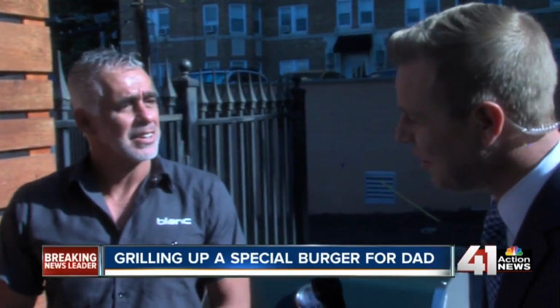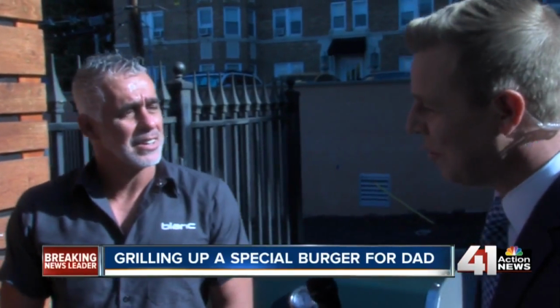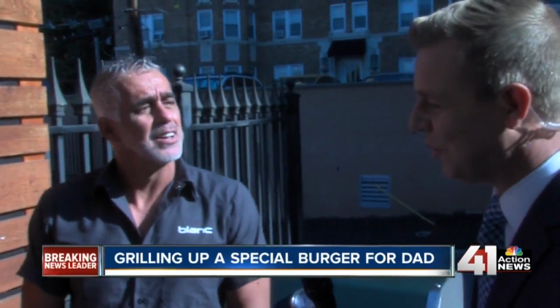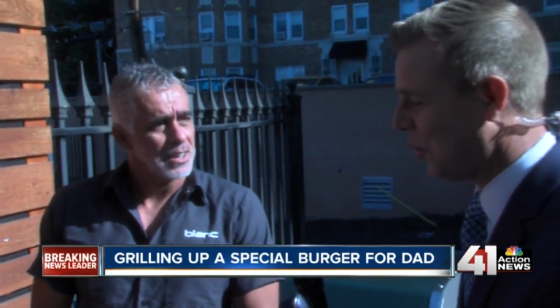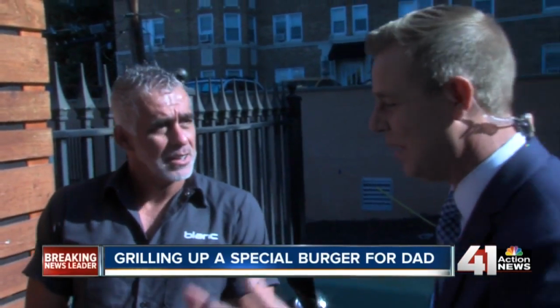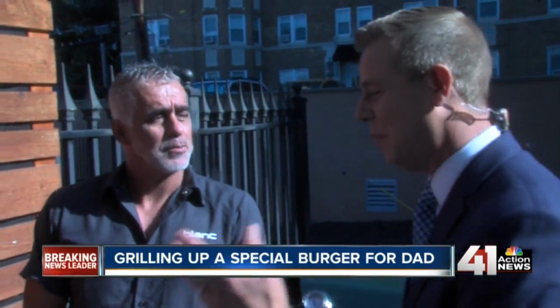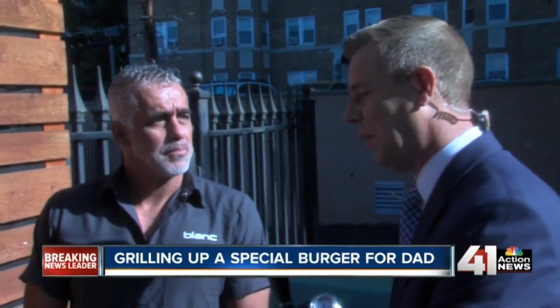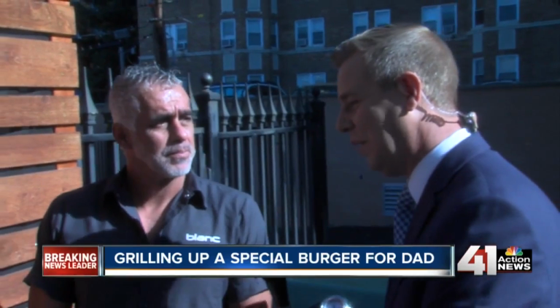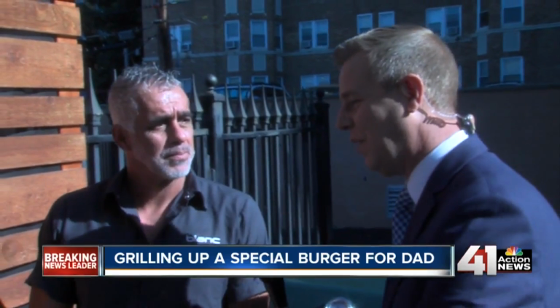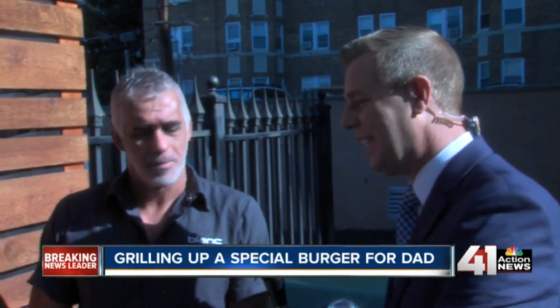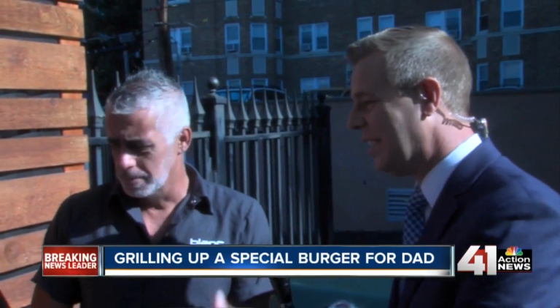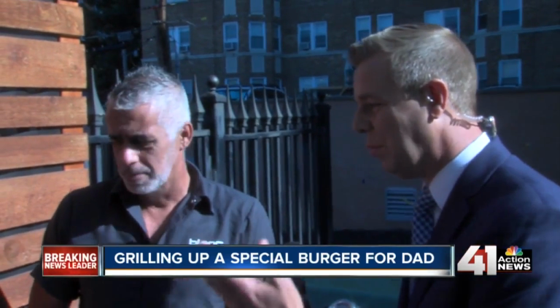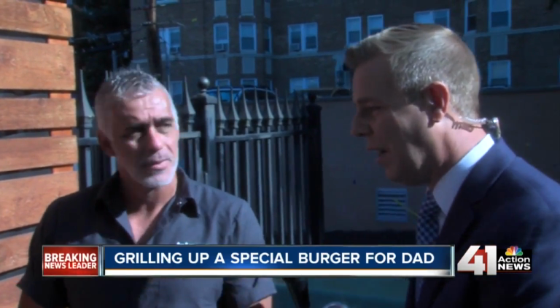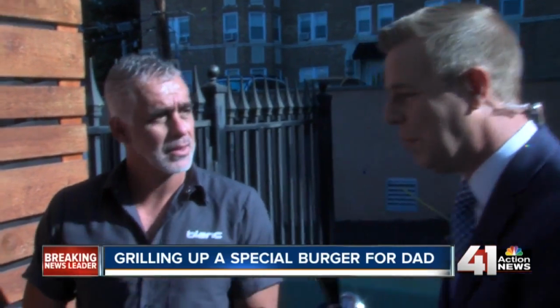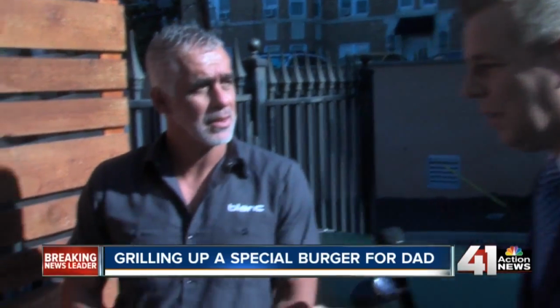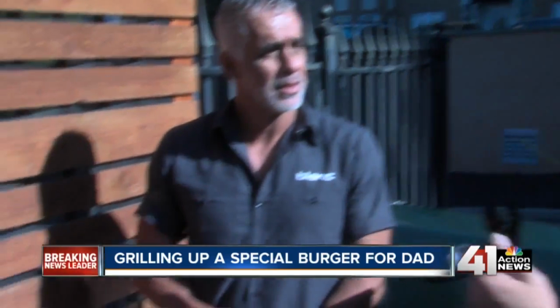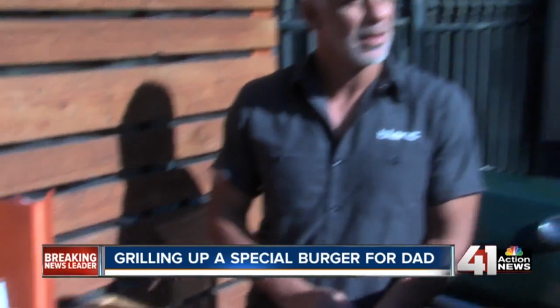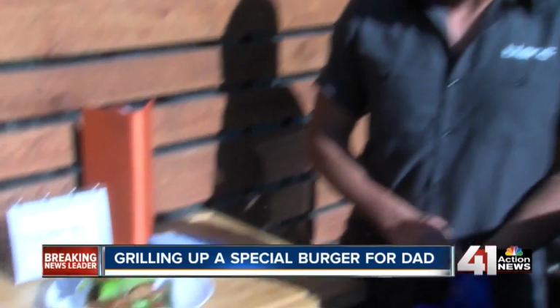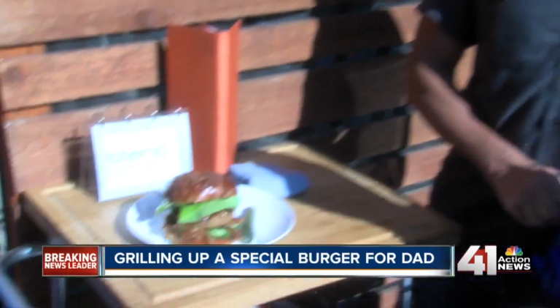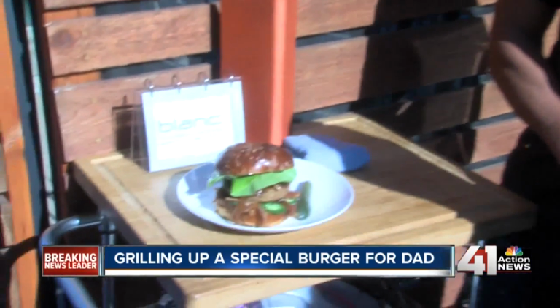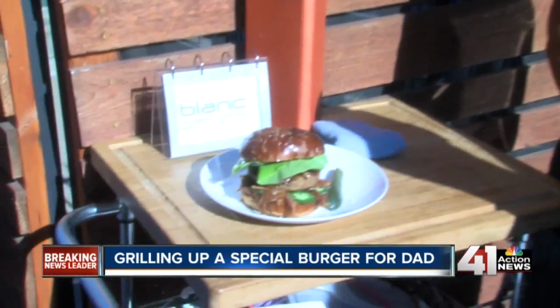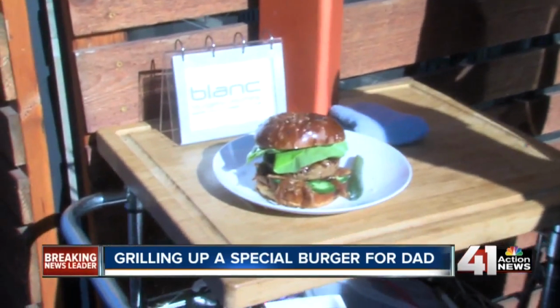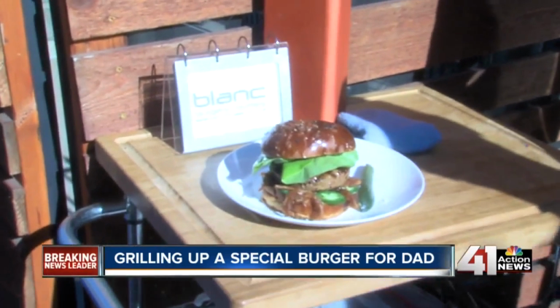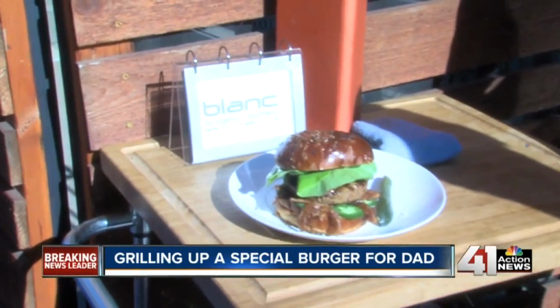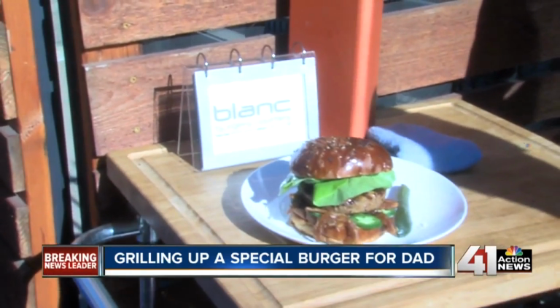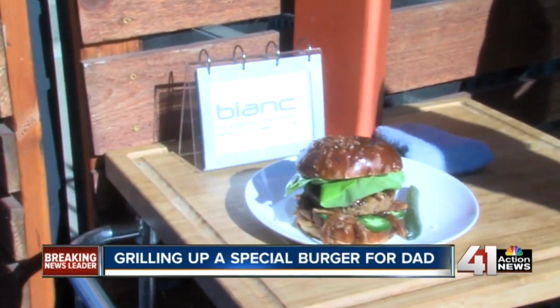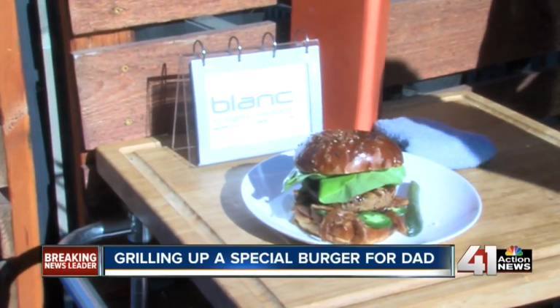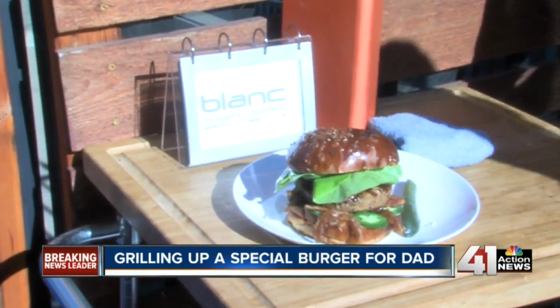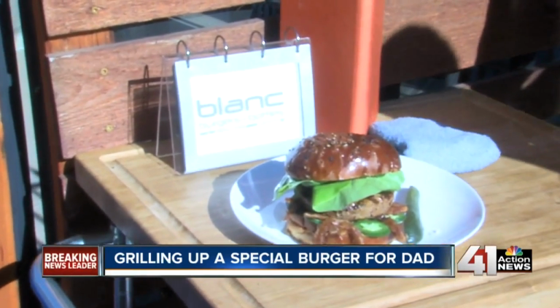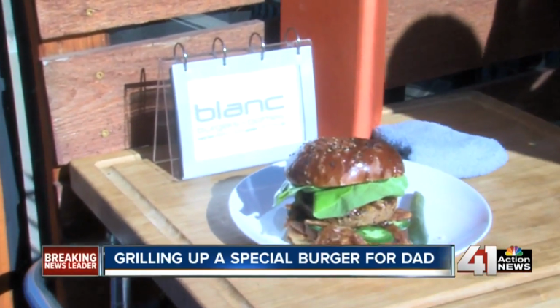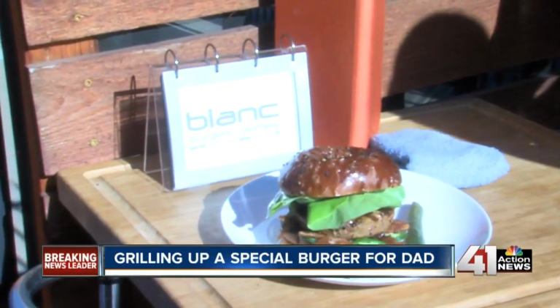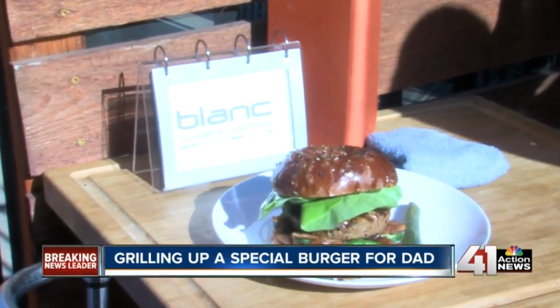Ernesto, thank you so much for joining us. The burger looks fantastic. Blanck Burgers and Bottles in Leawood — you guys have been in business since 2008.